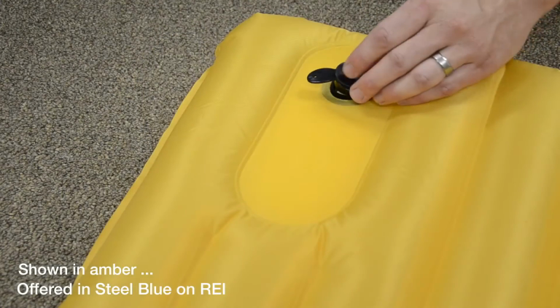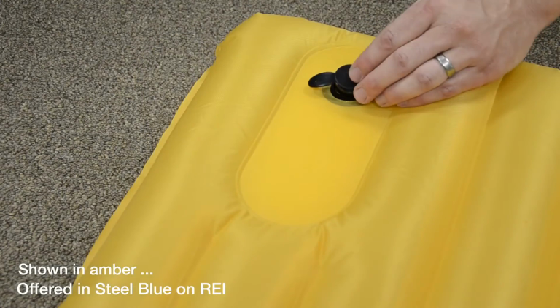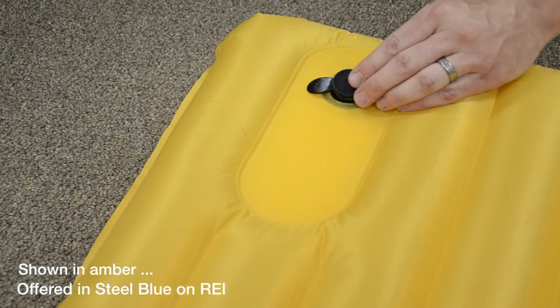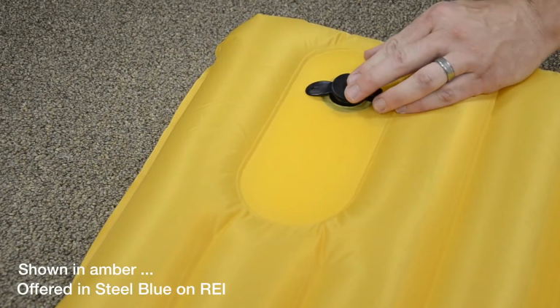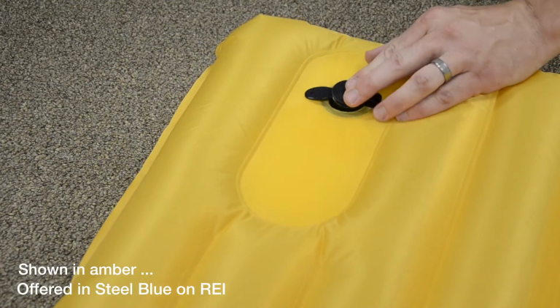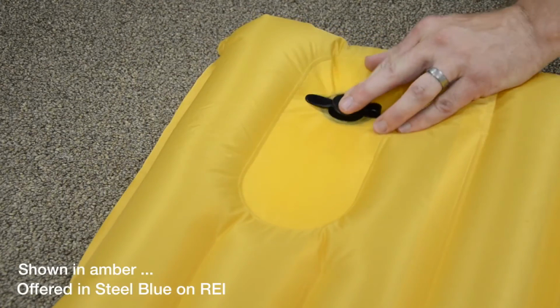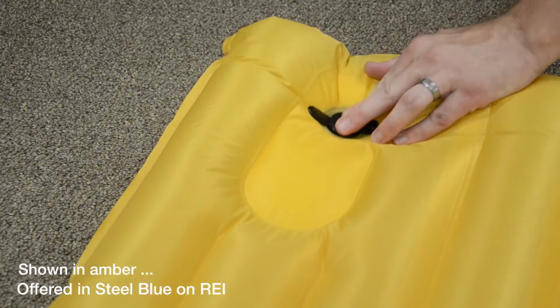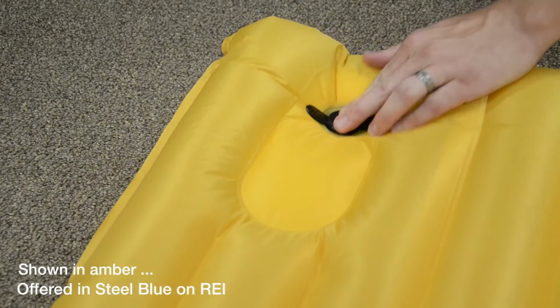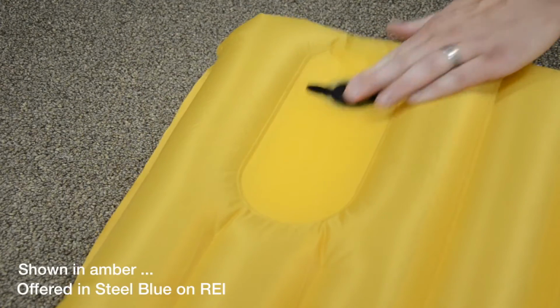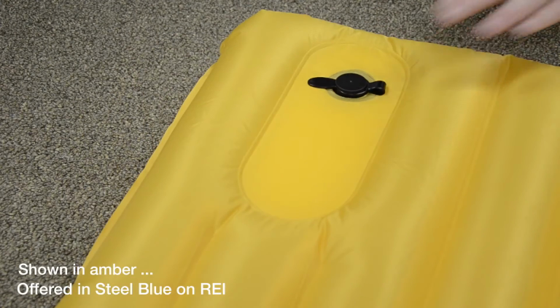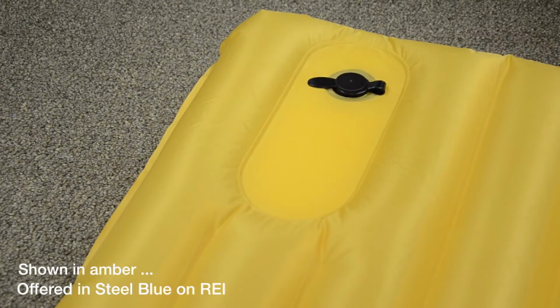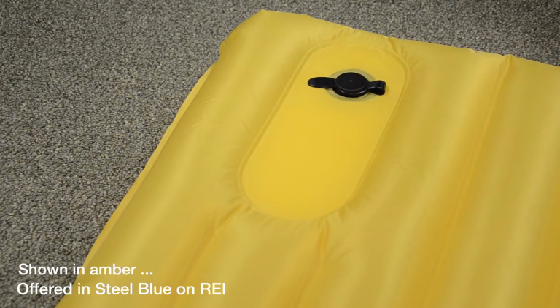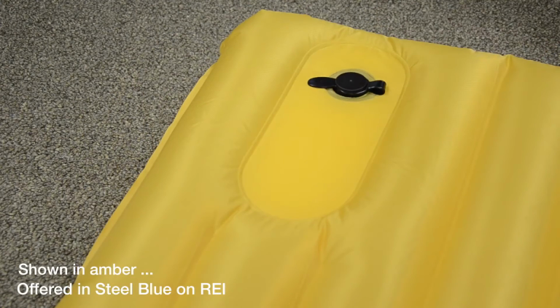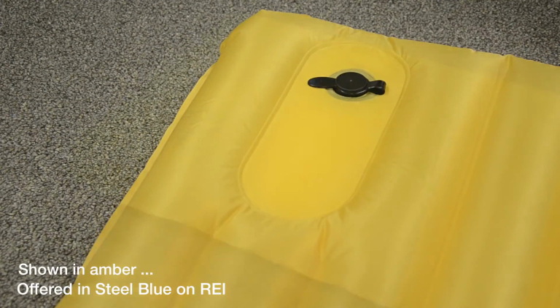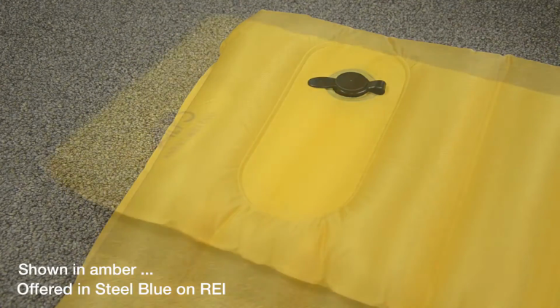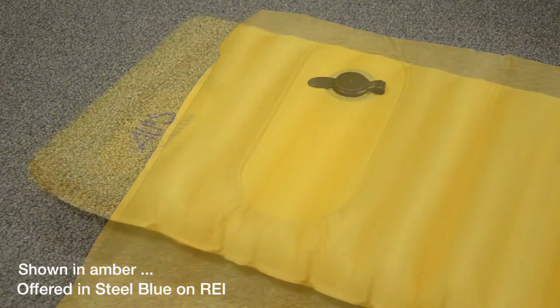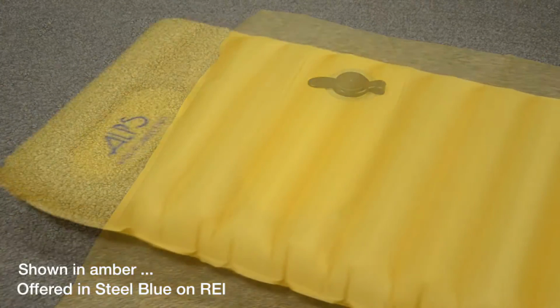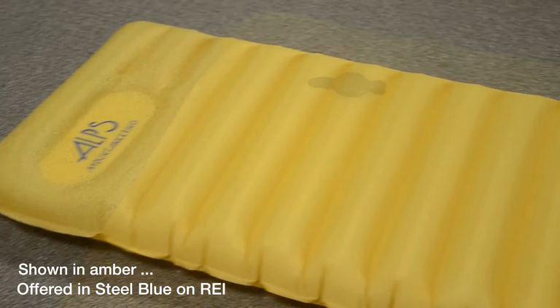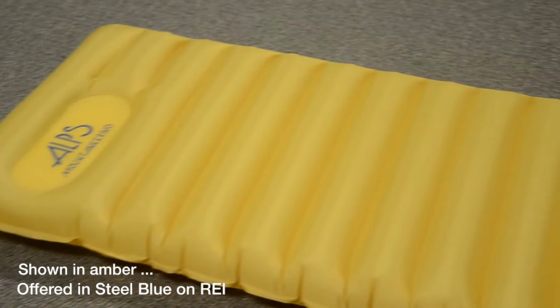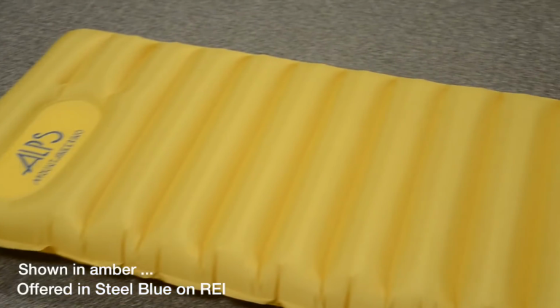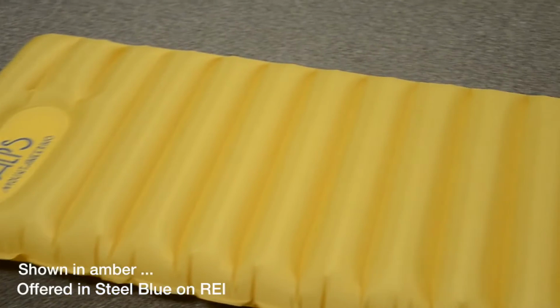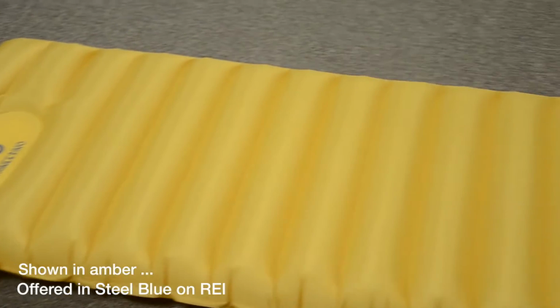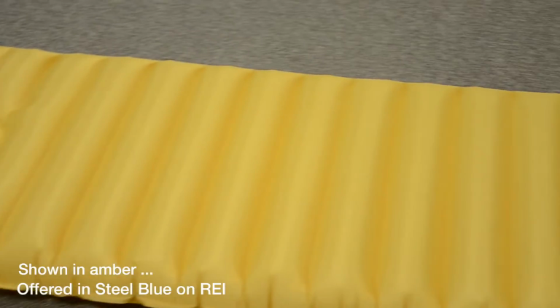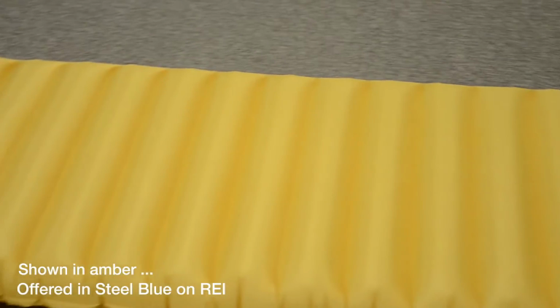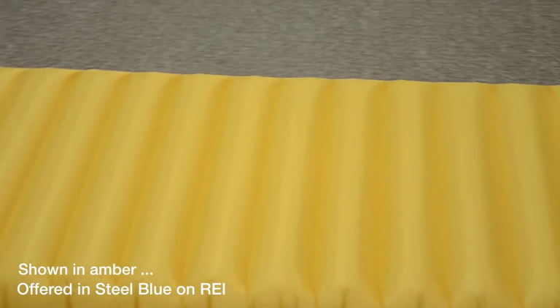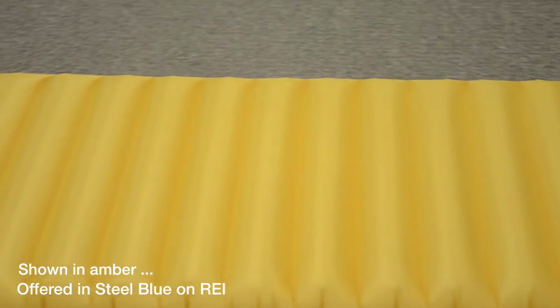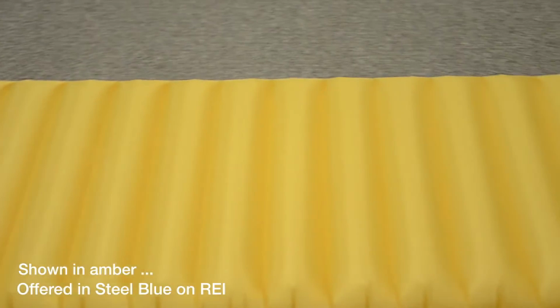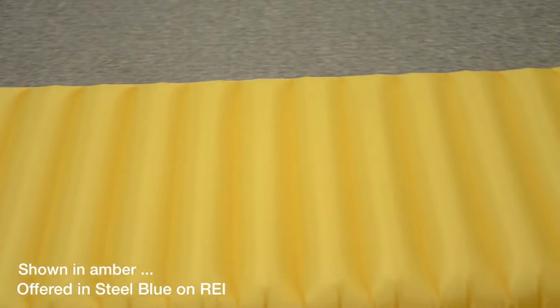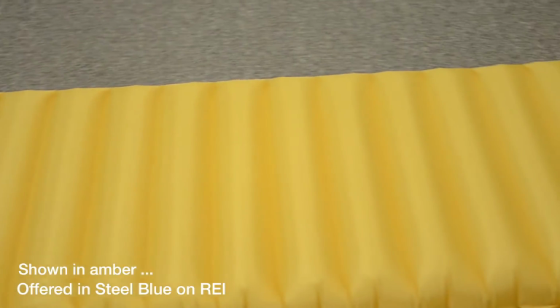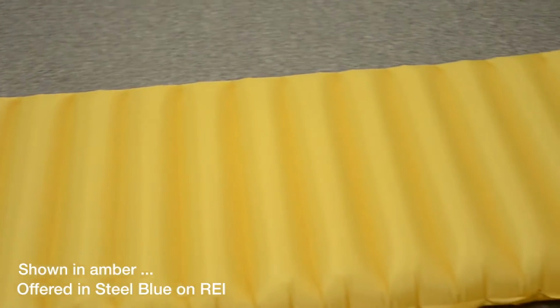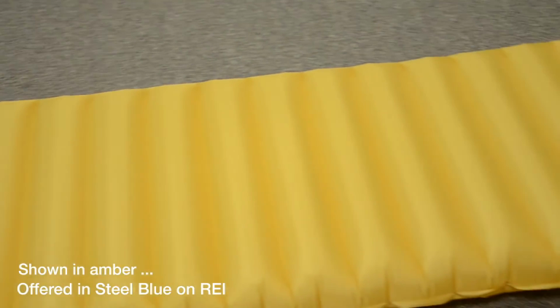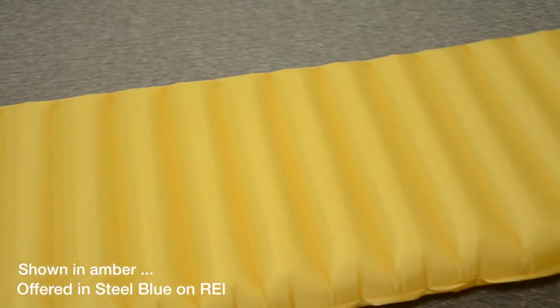Then simply close the cap, flip the mat over, and it's ready to use.